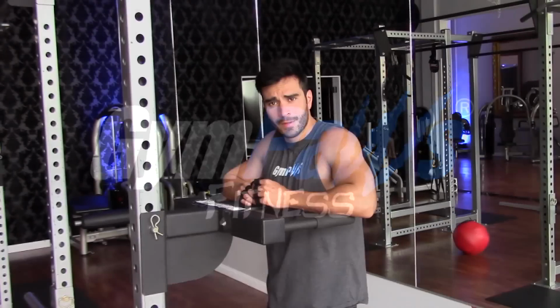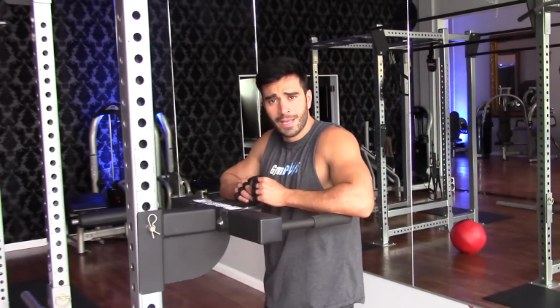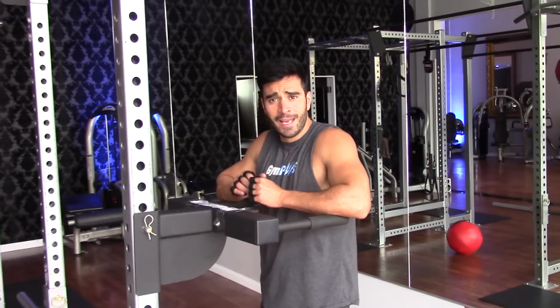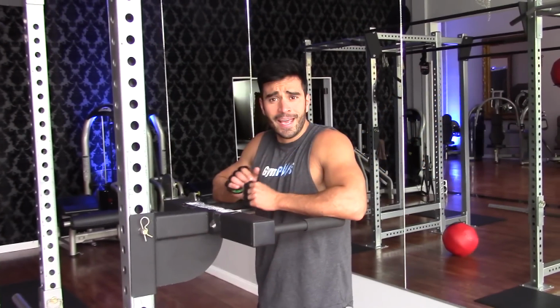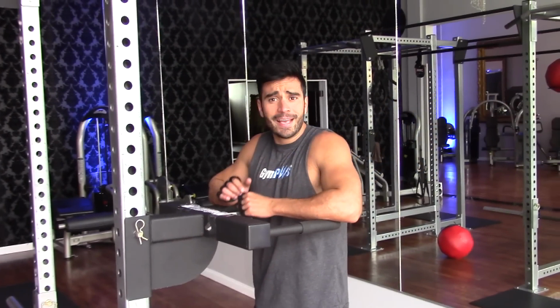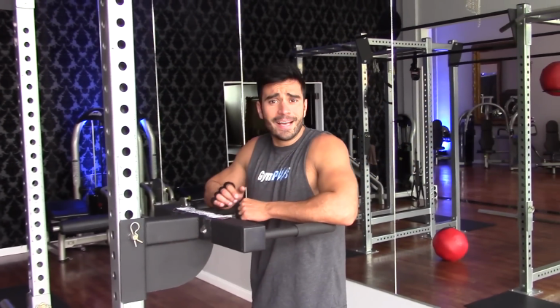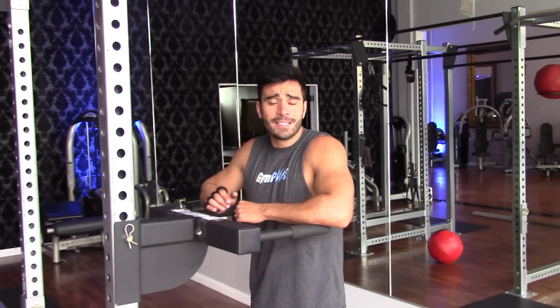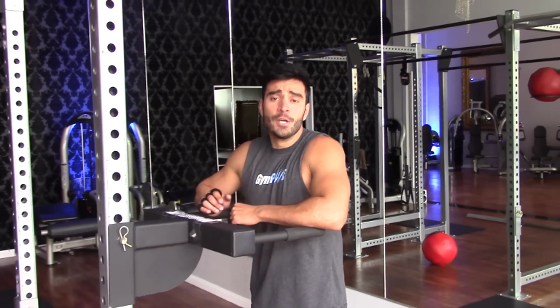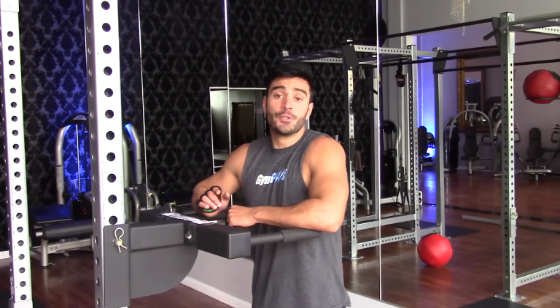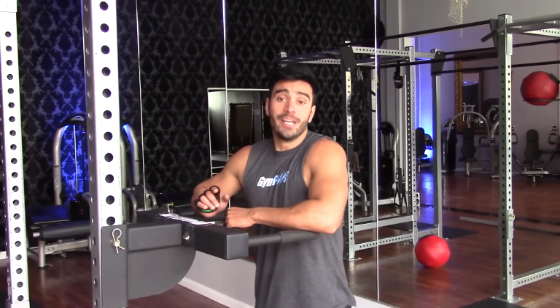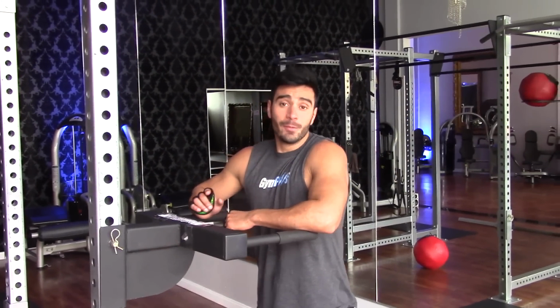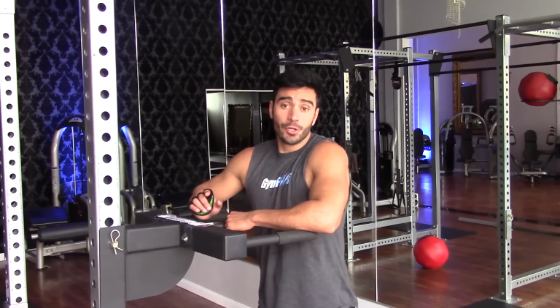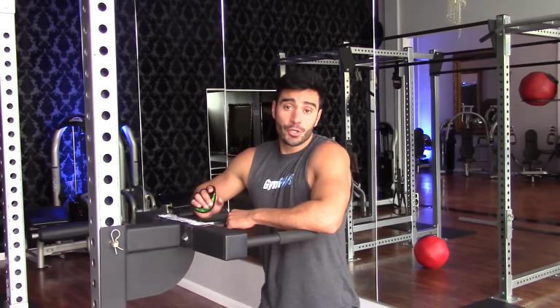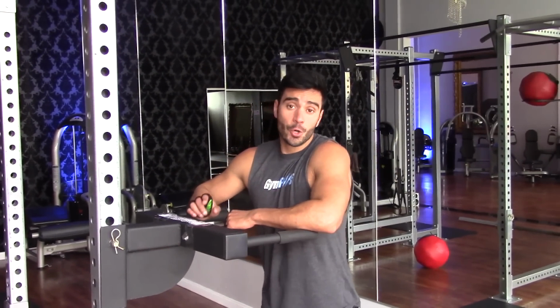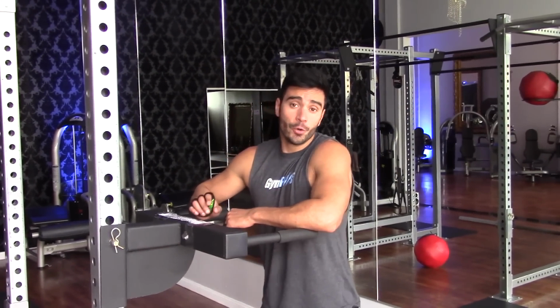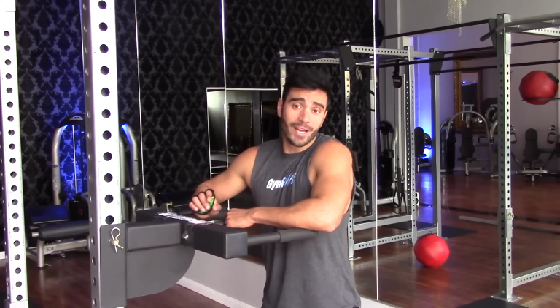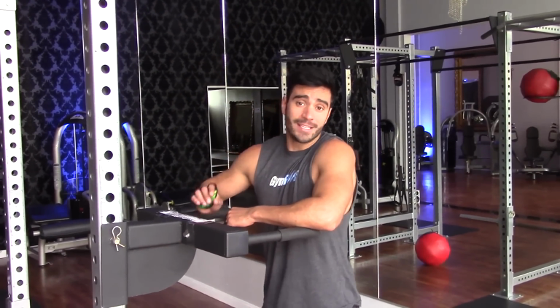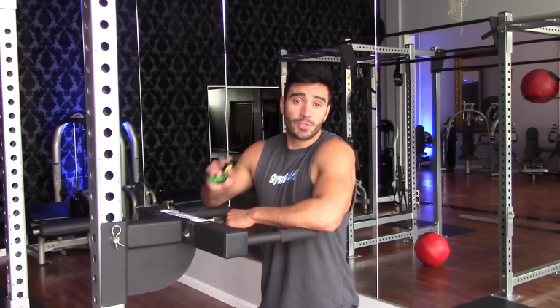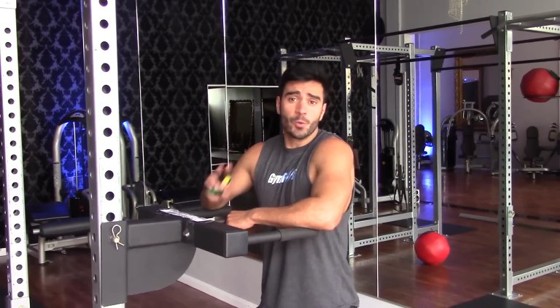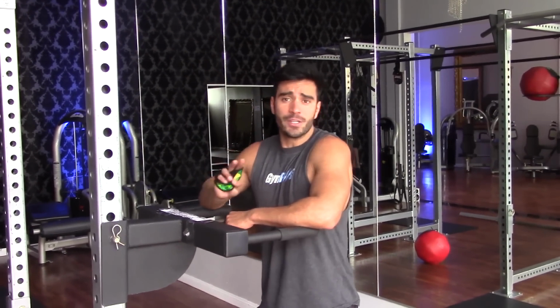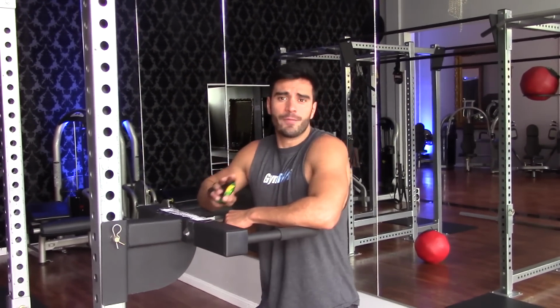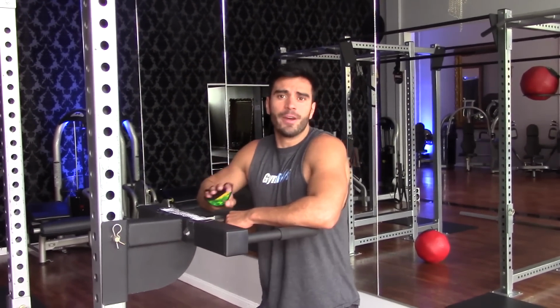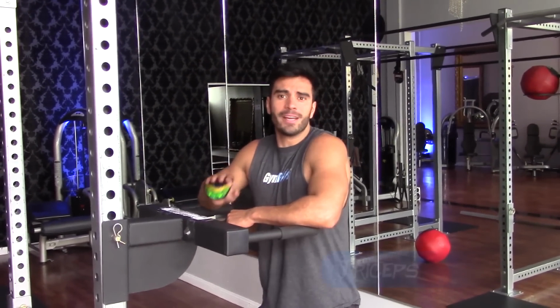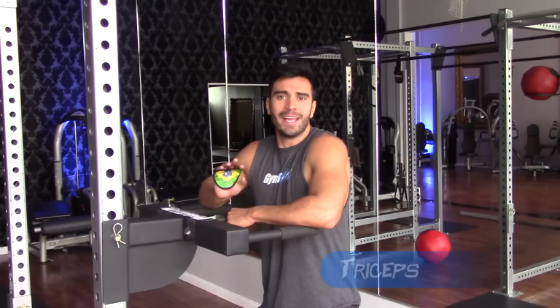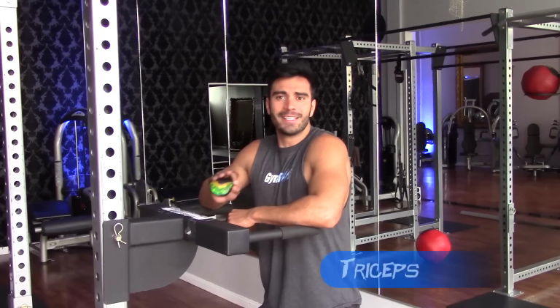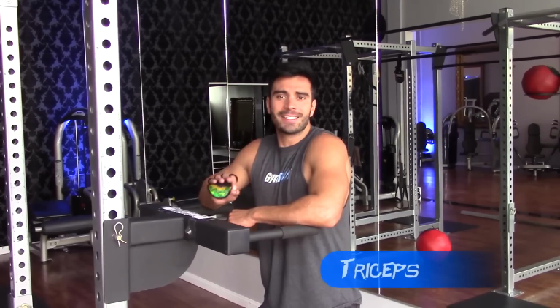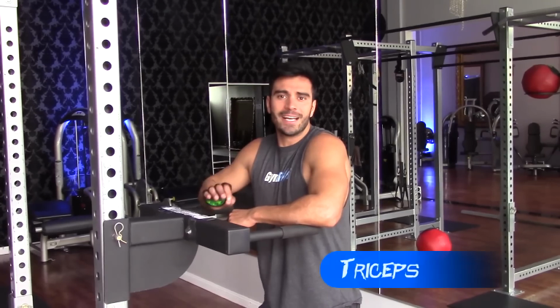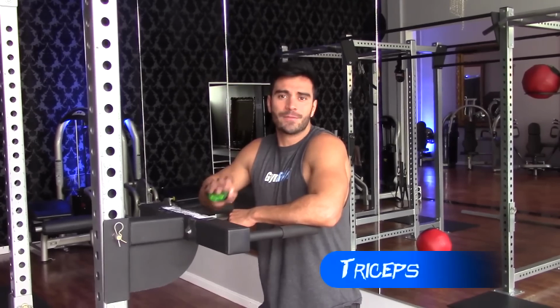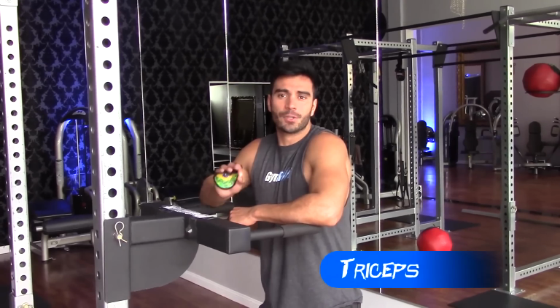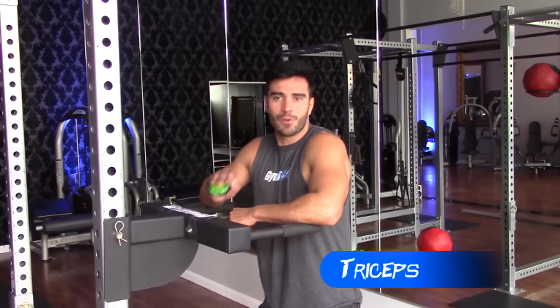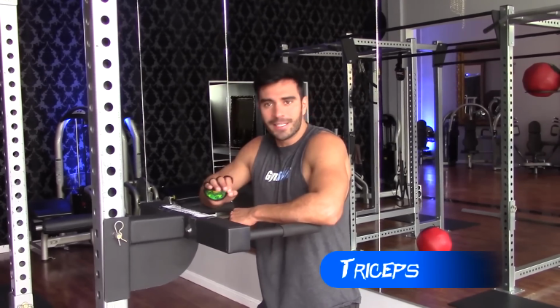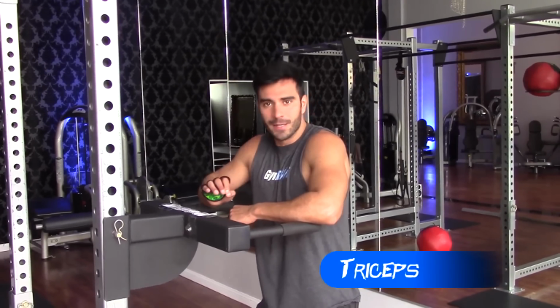Hey guys, today I'm going to show you guys three different exercises for triceps.